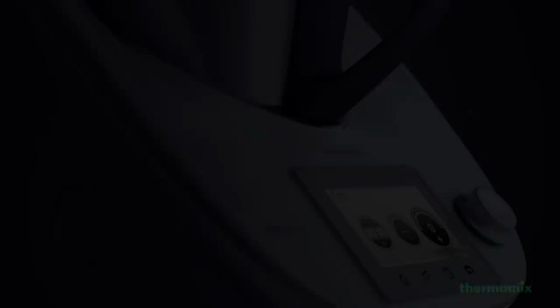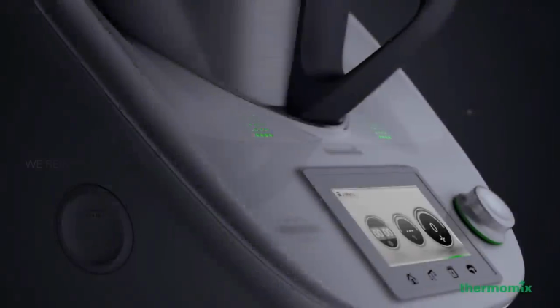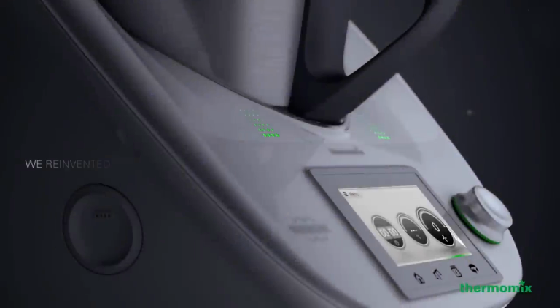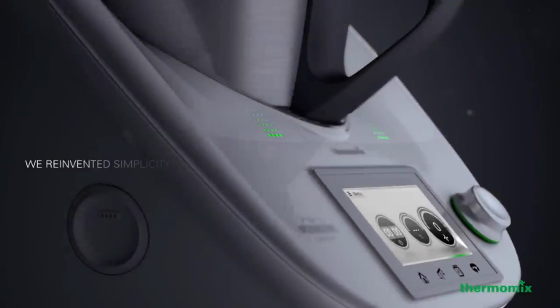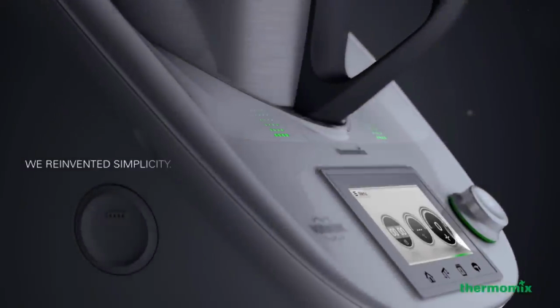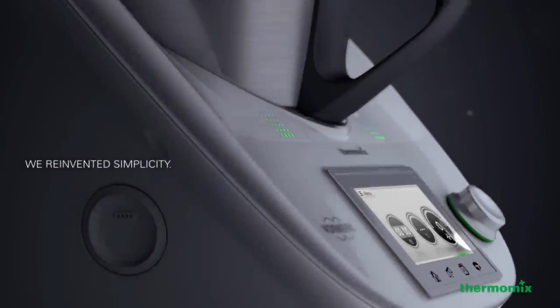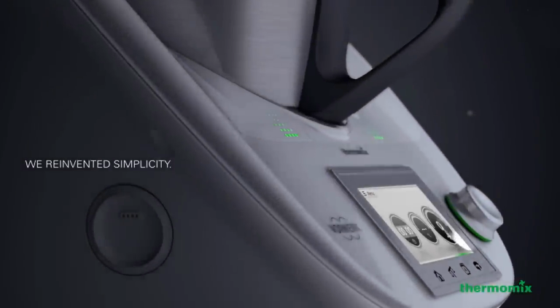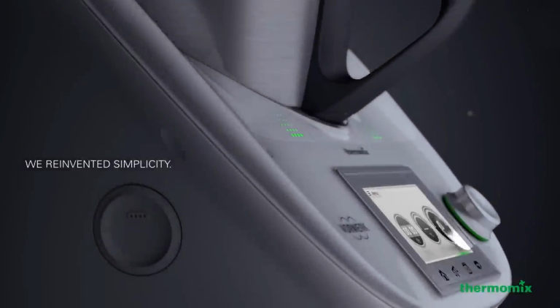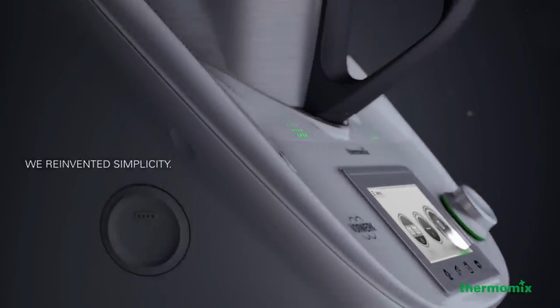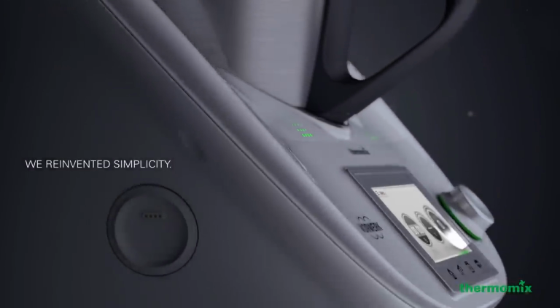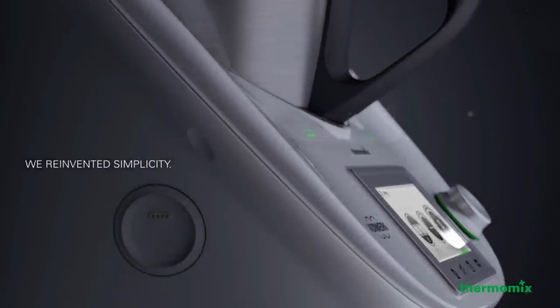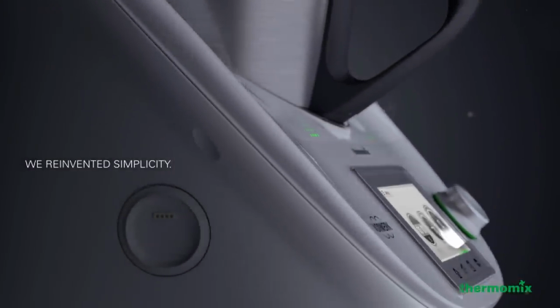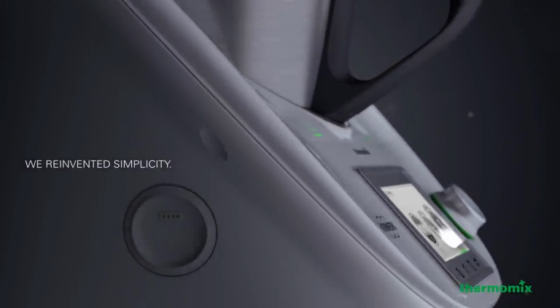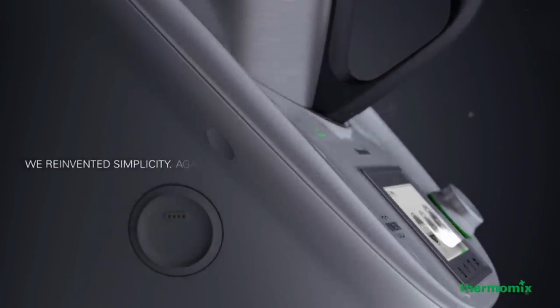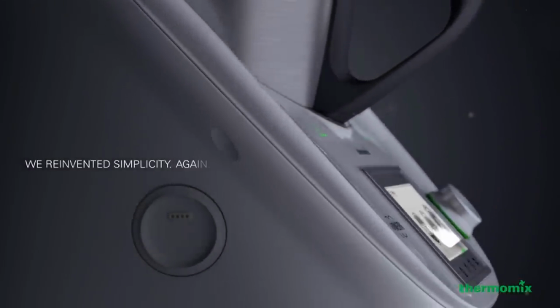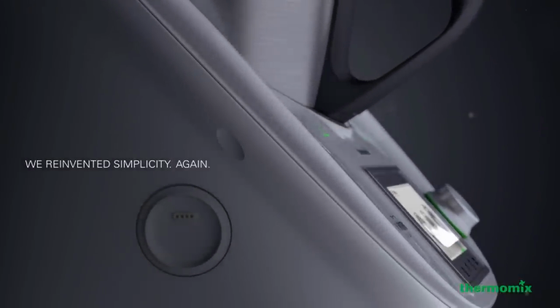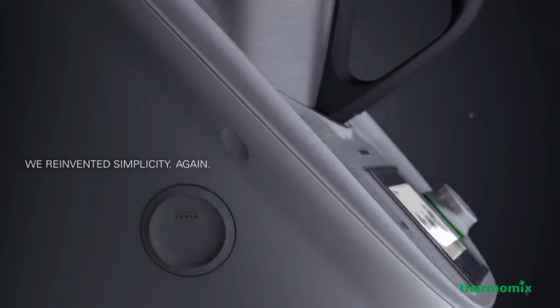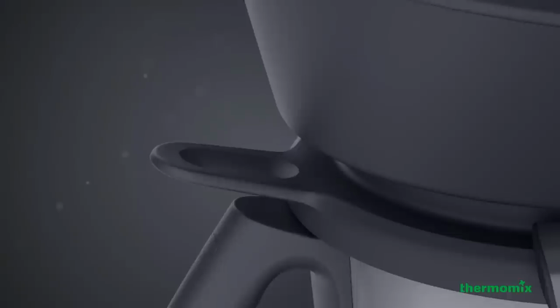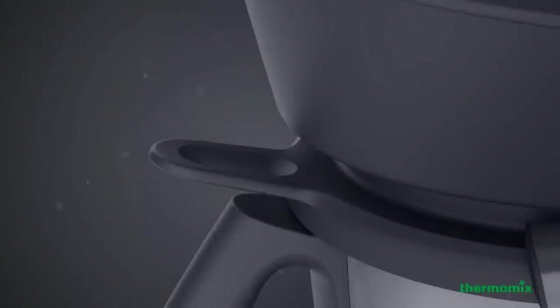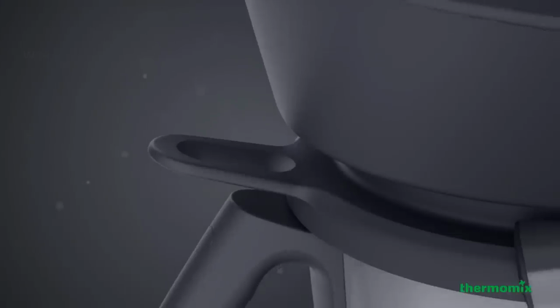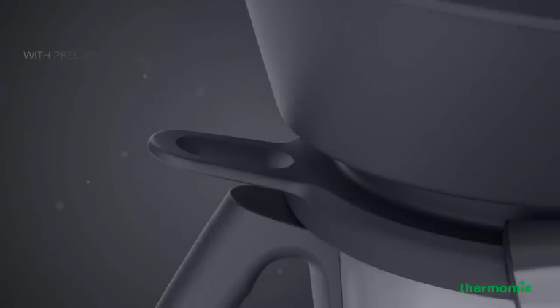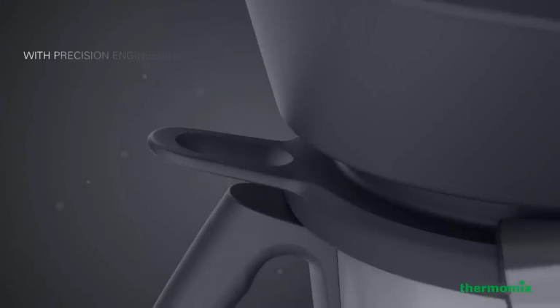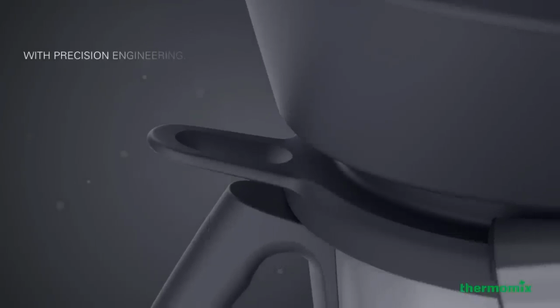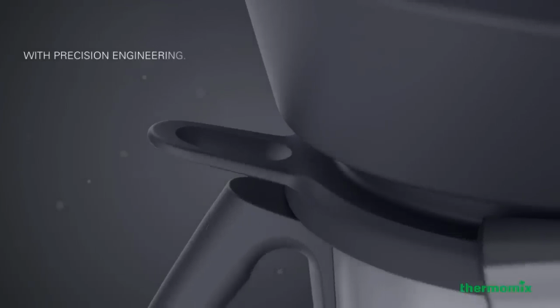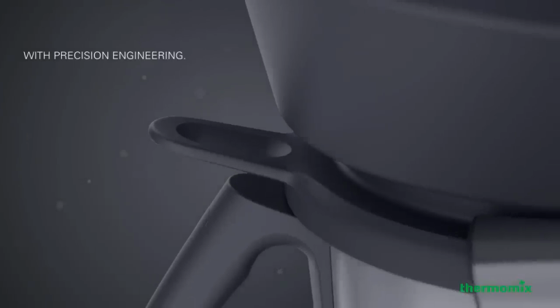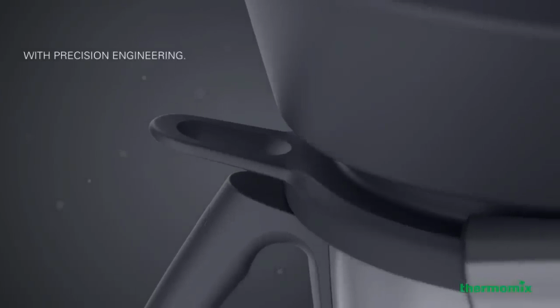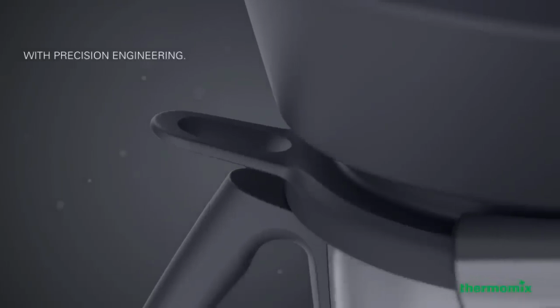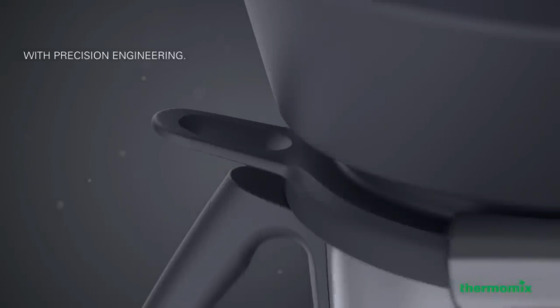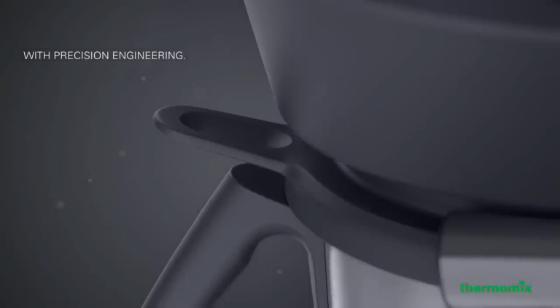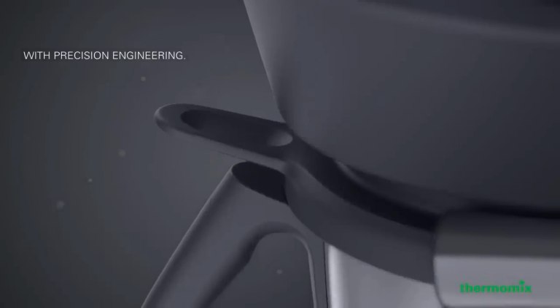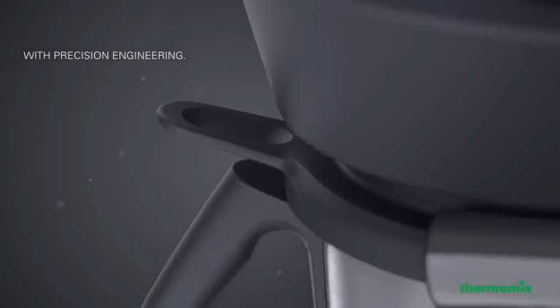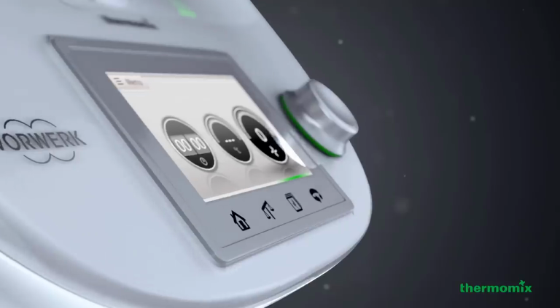We reinvented simplicity again. With precision engineering.